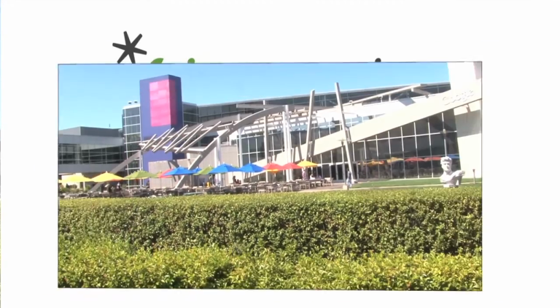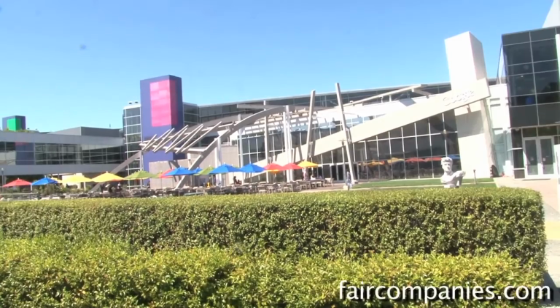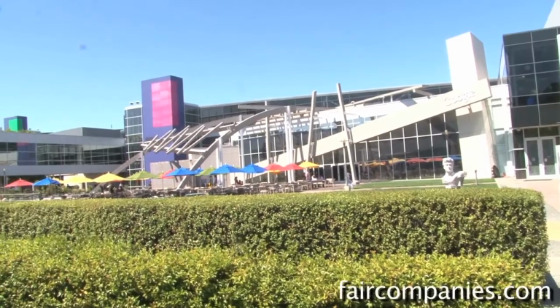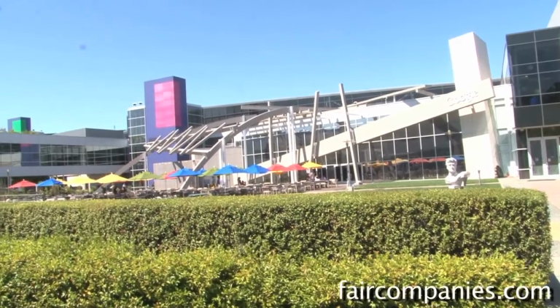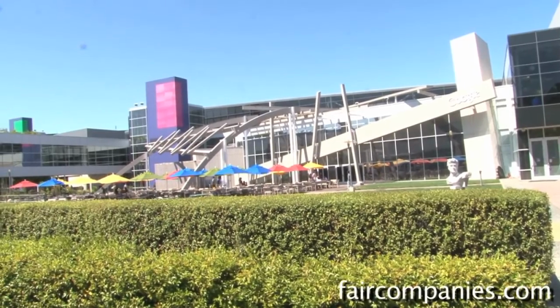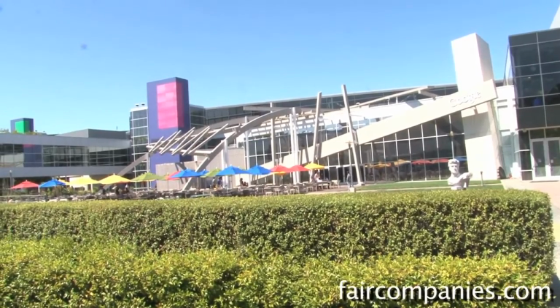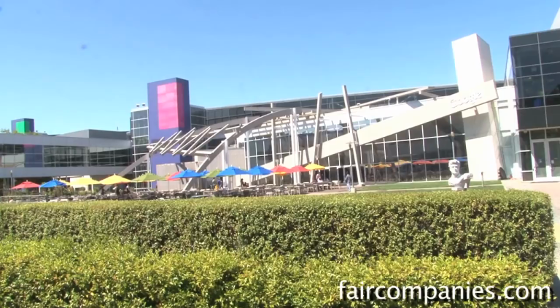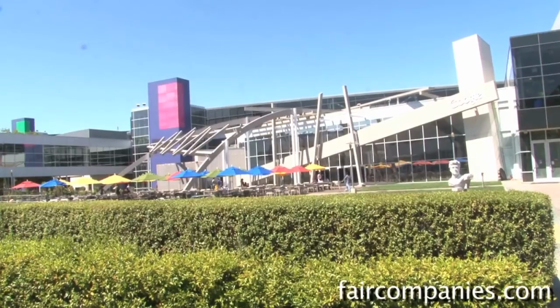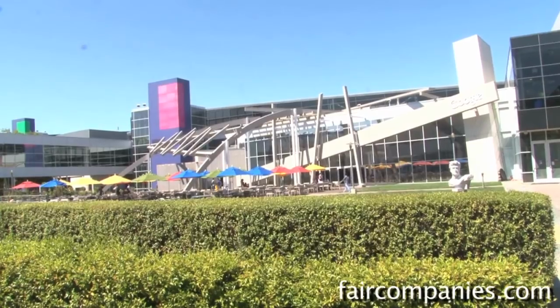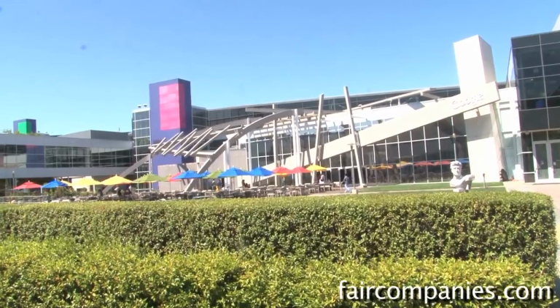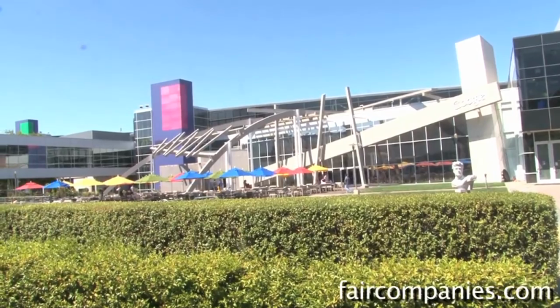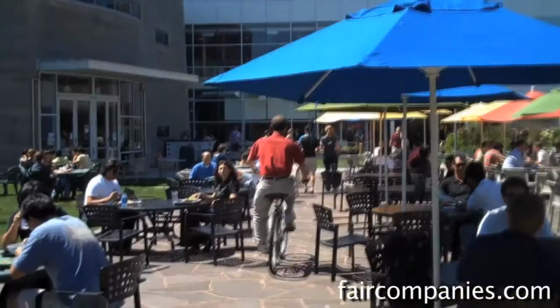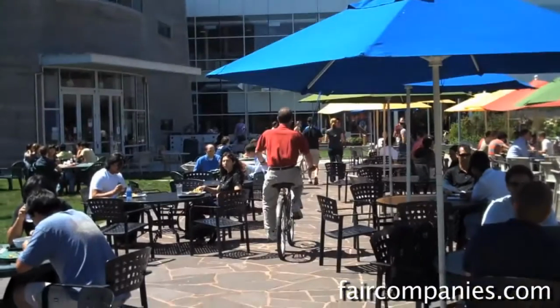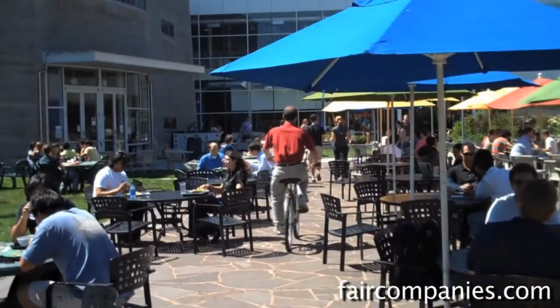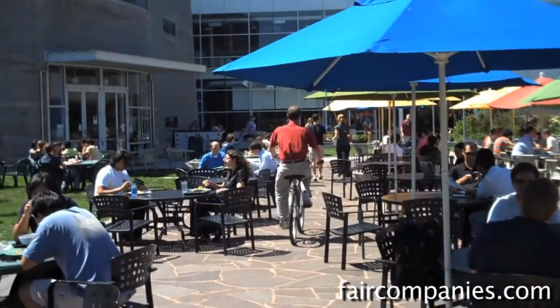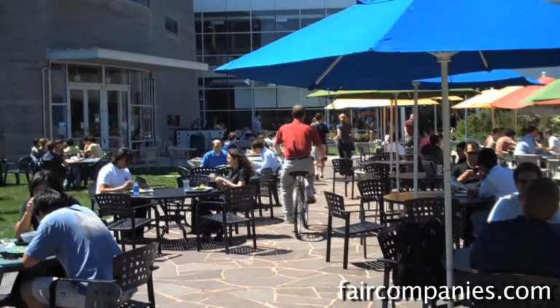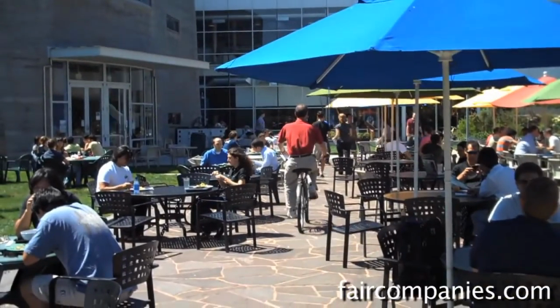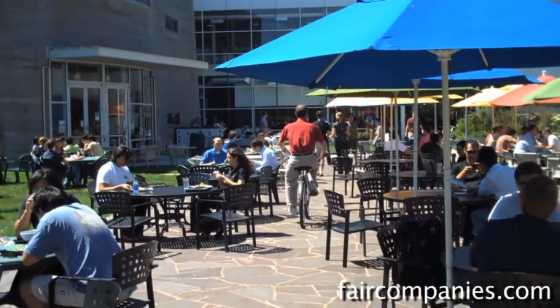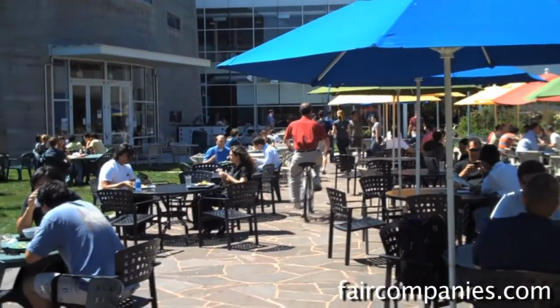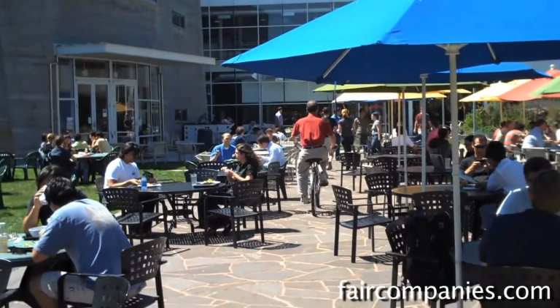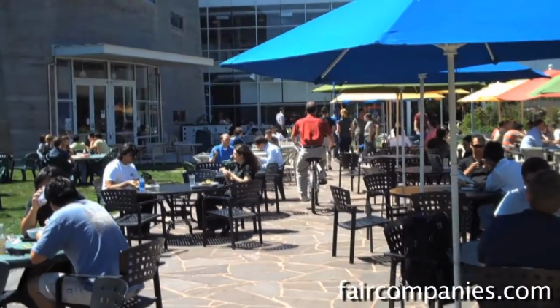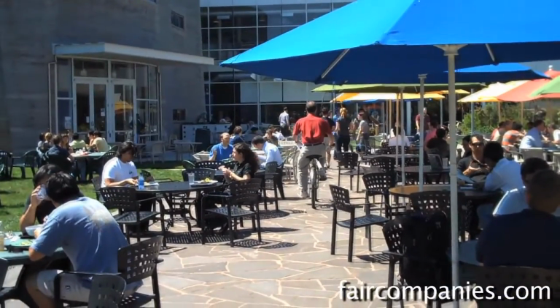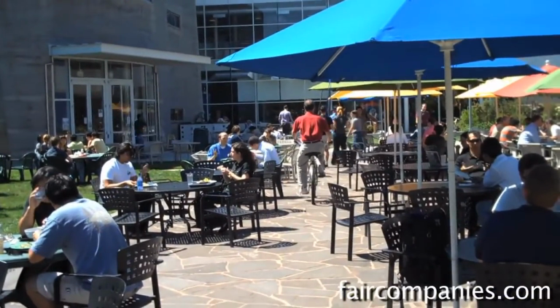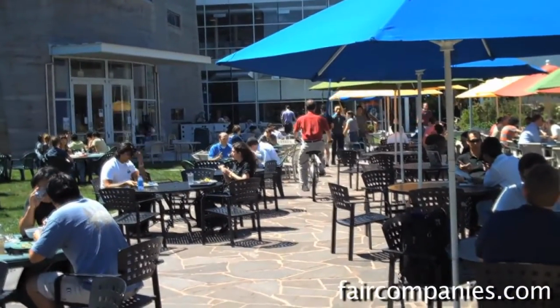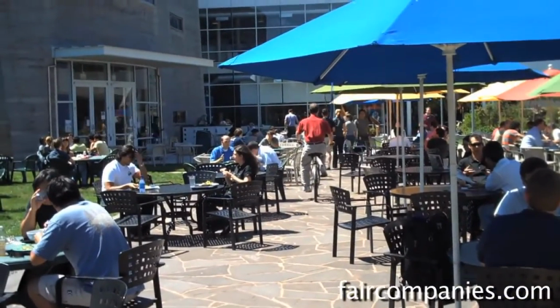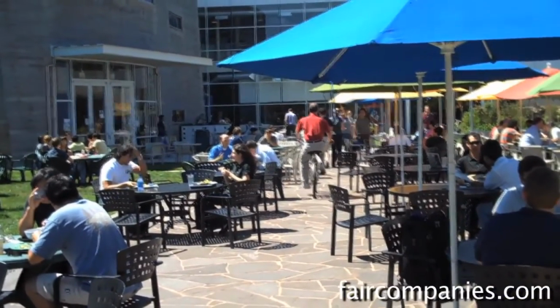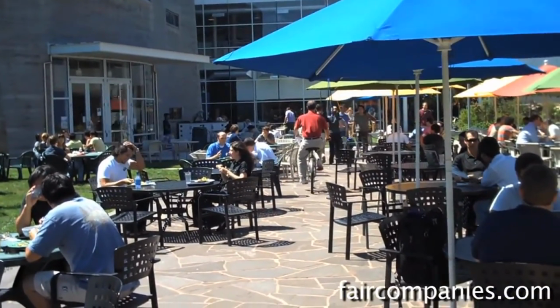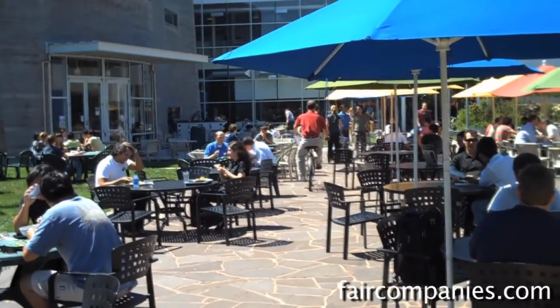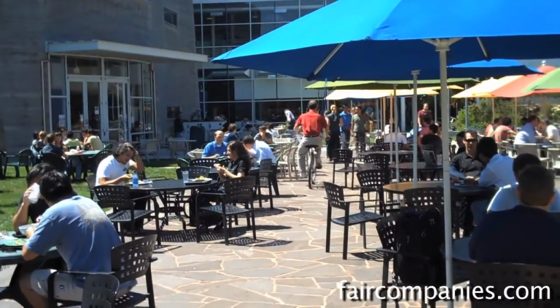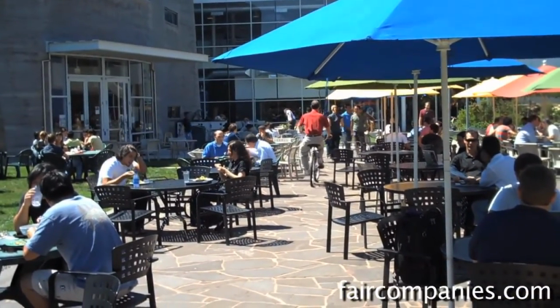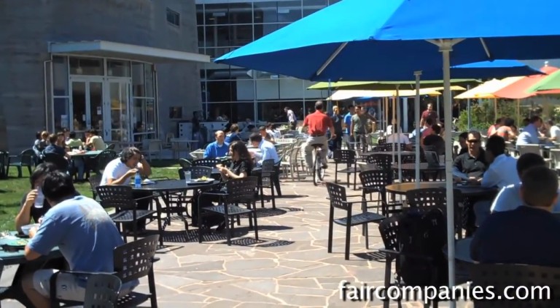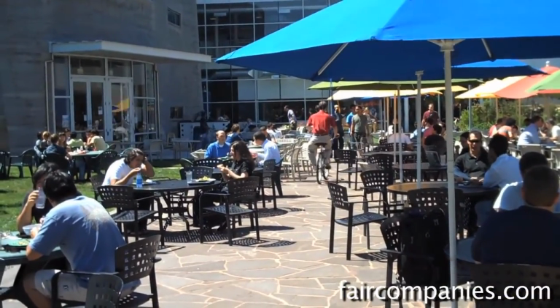This is the main area of the Mountain View campus. There are 20,000 employees at Google and around 8 or 9,000 are here in Mountain View.